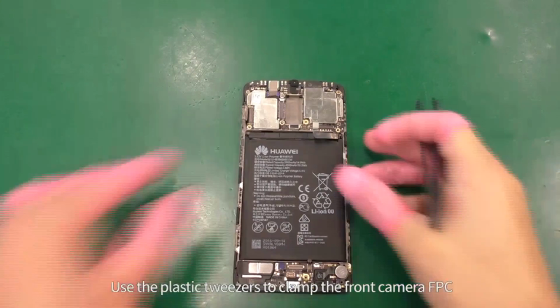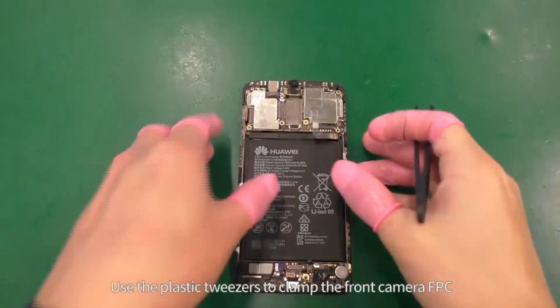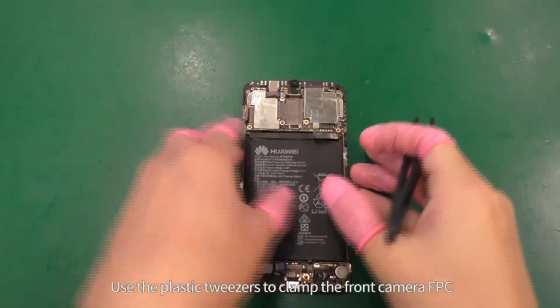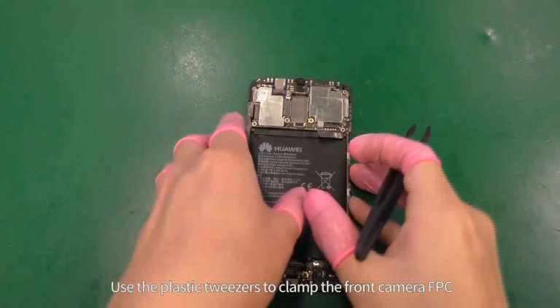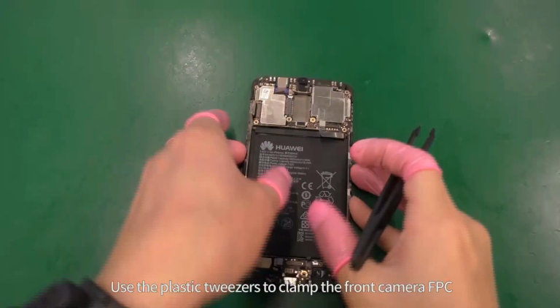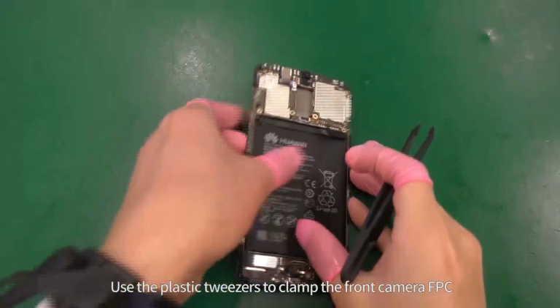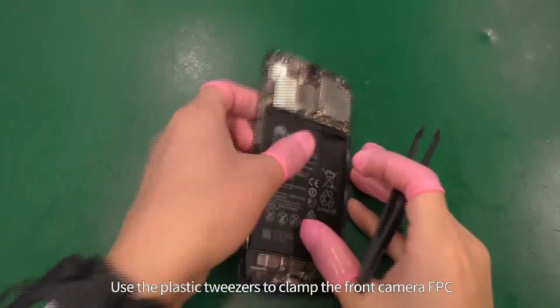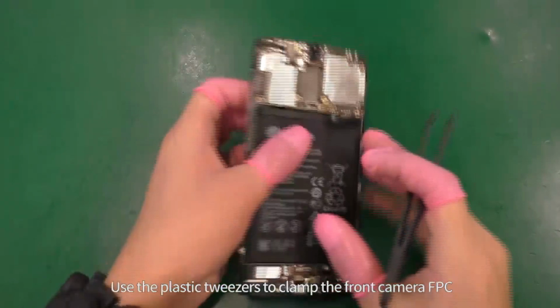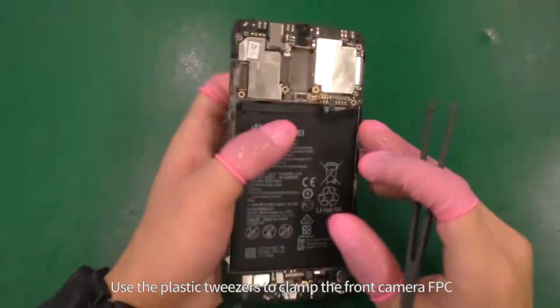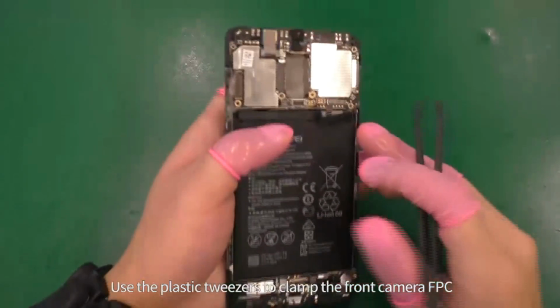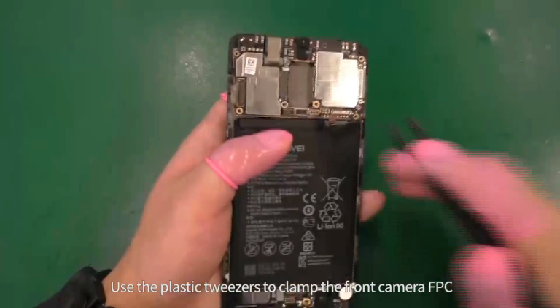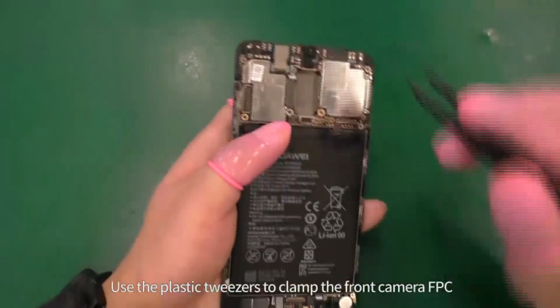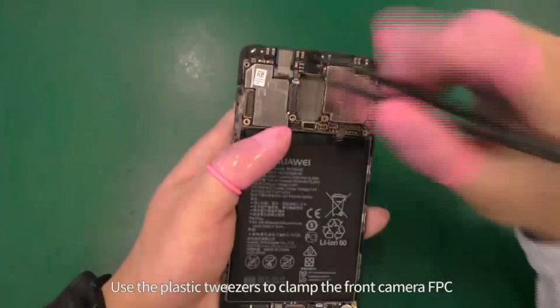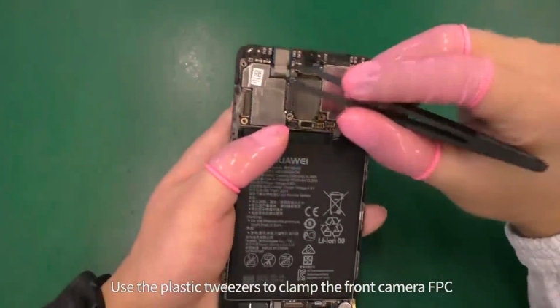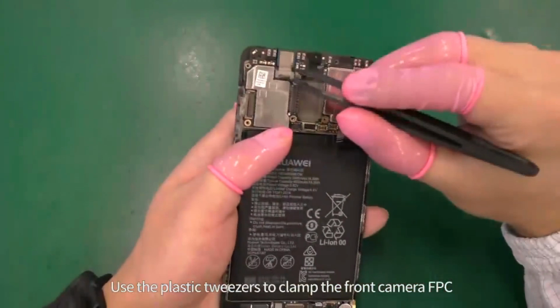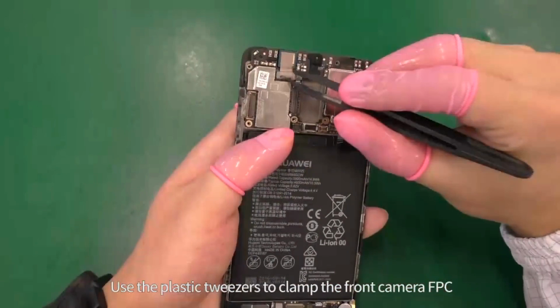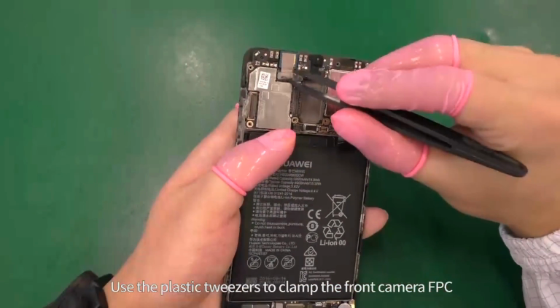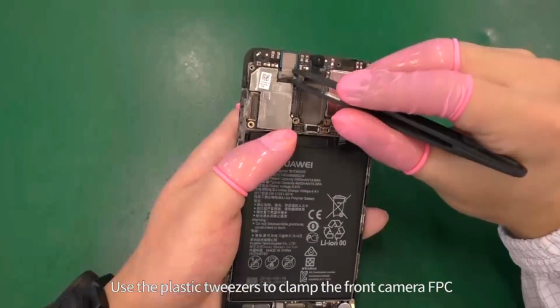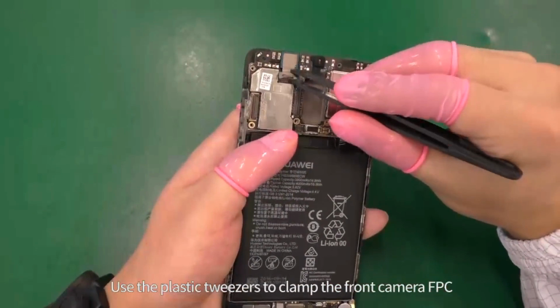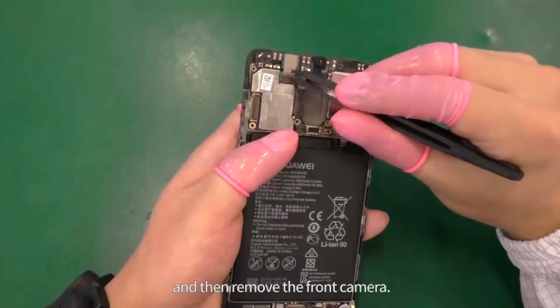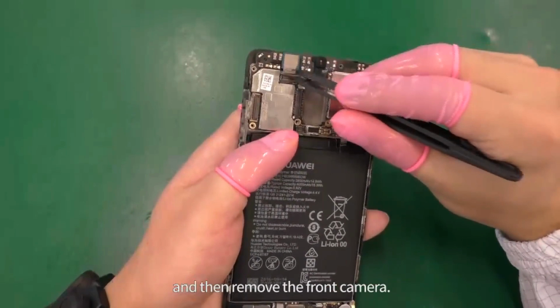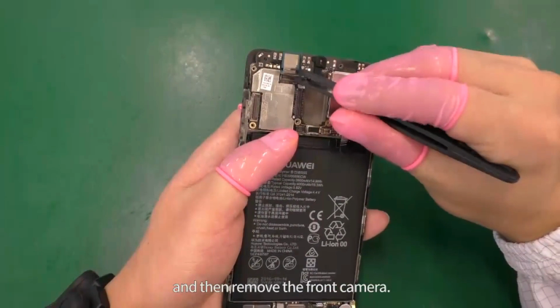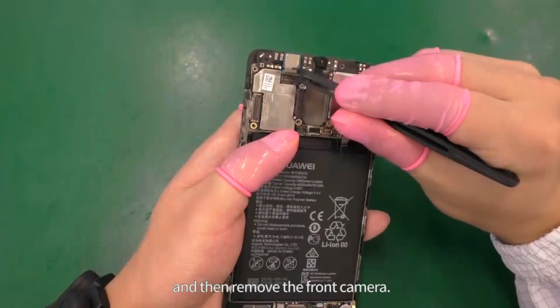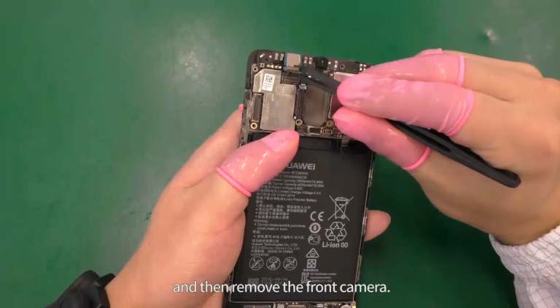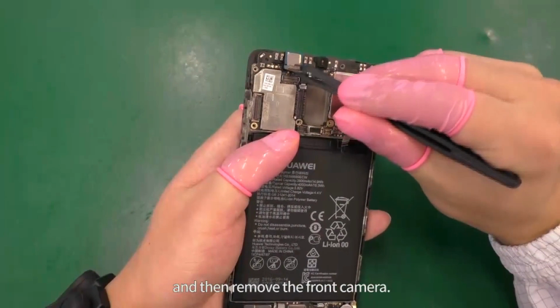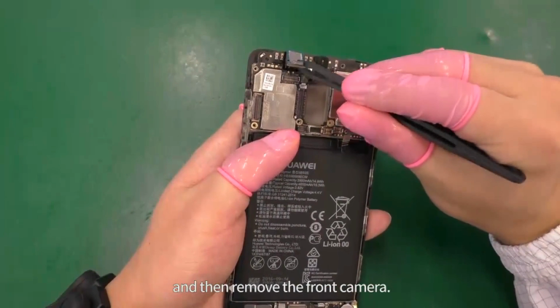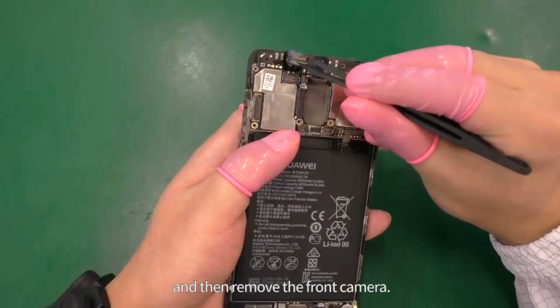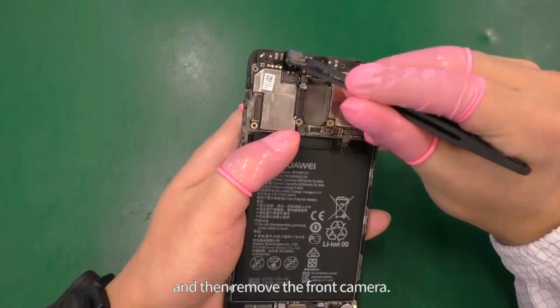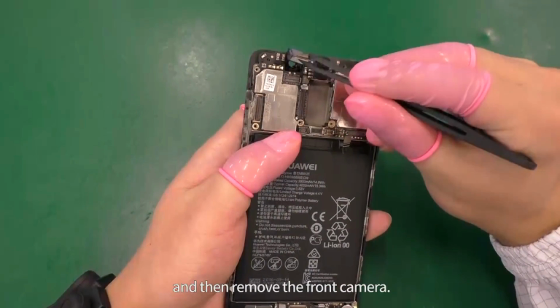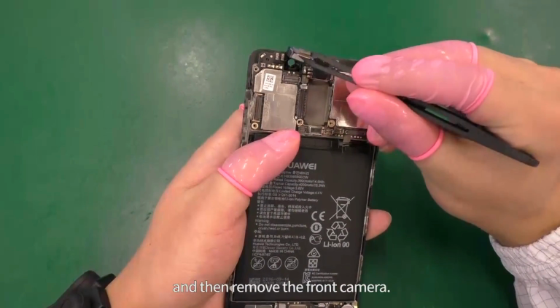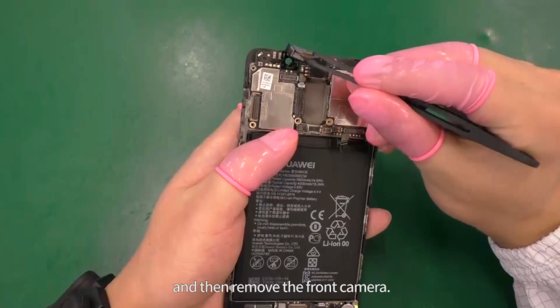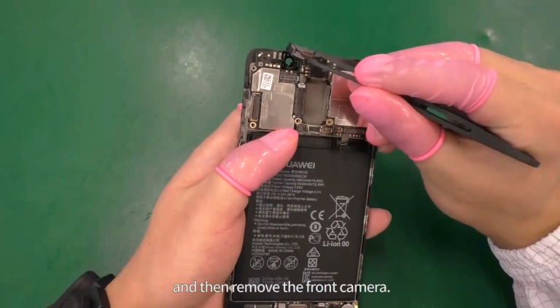Use the plastic tweezers to clamp the front camera FPC and then remove the front camera.